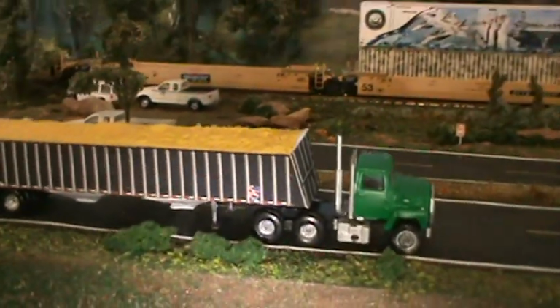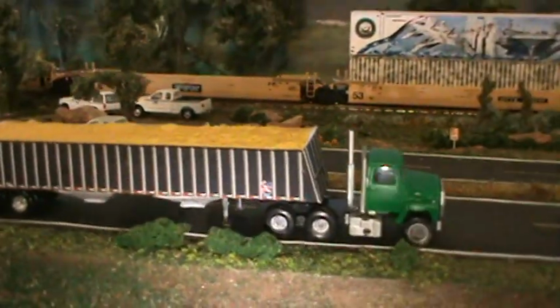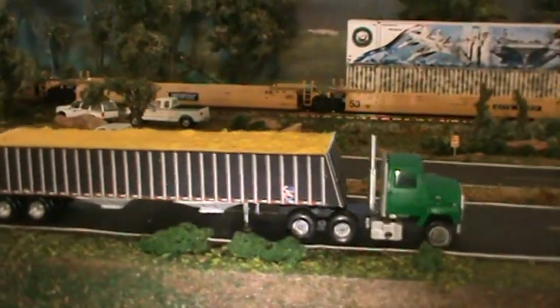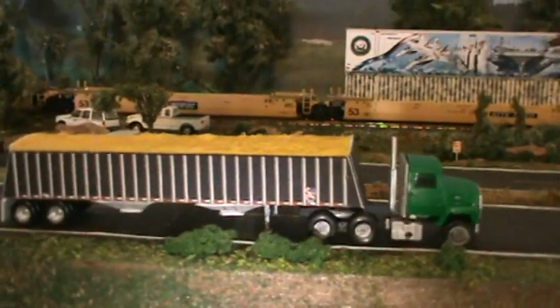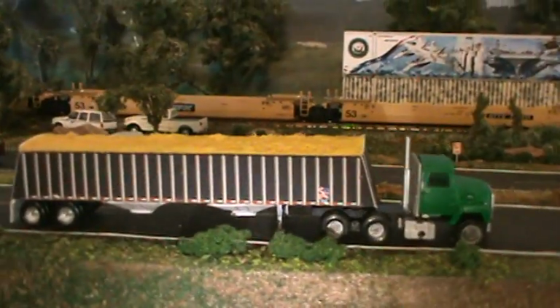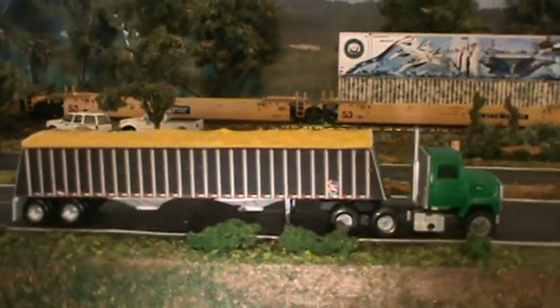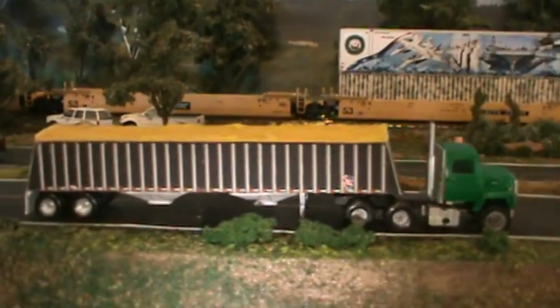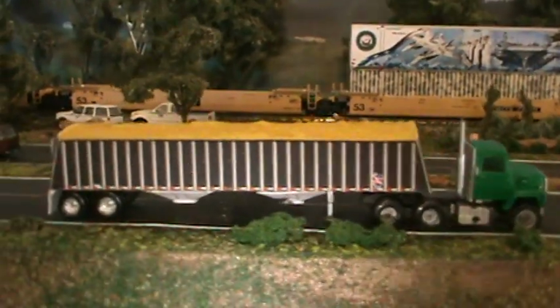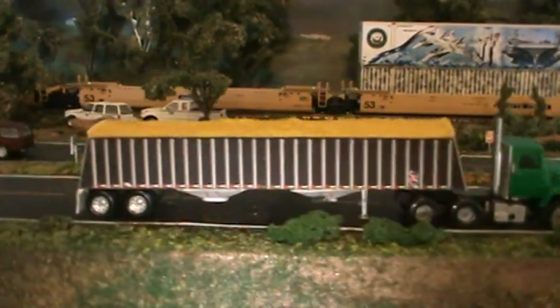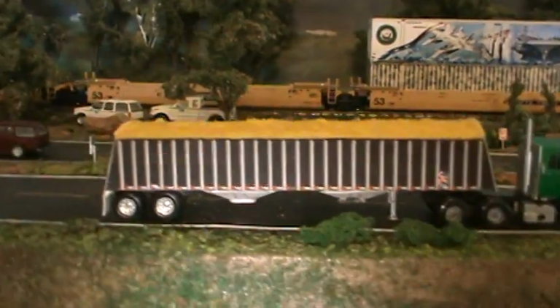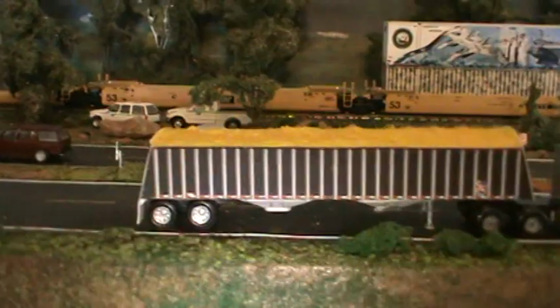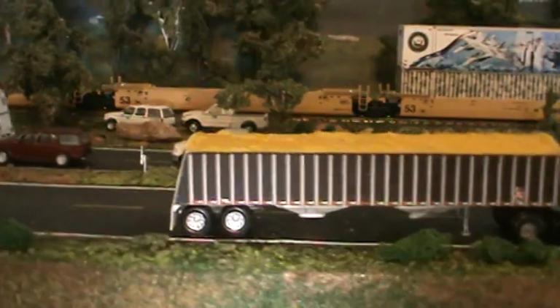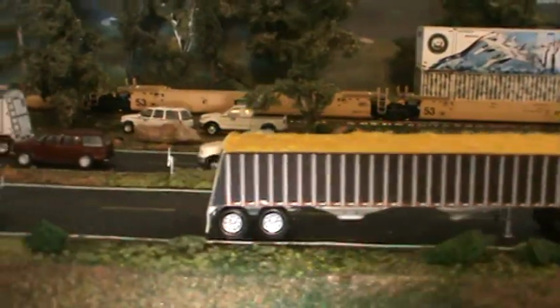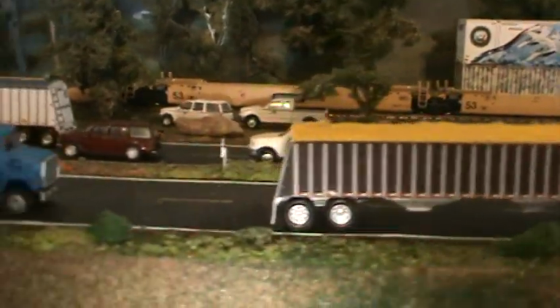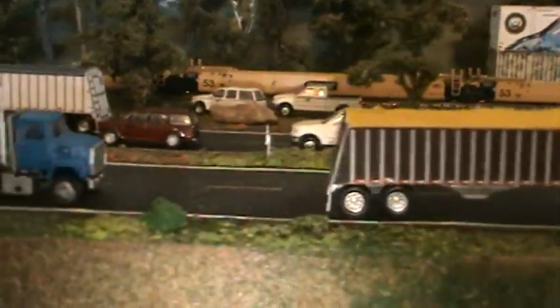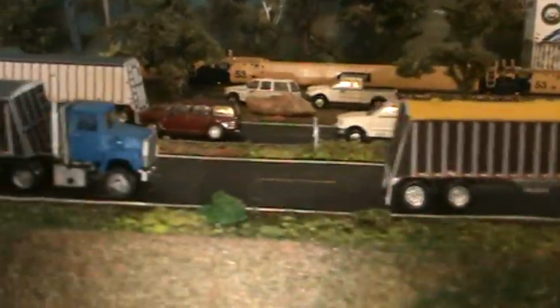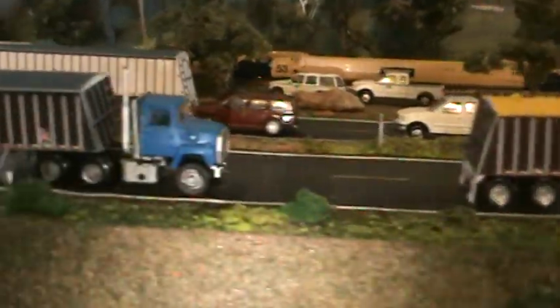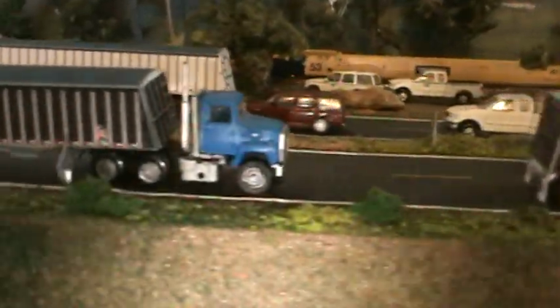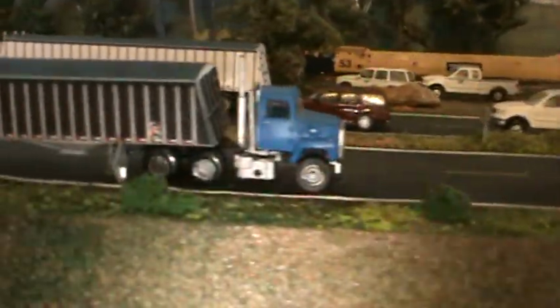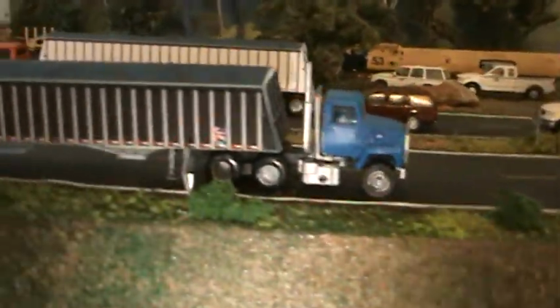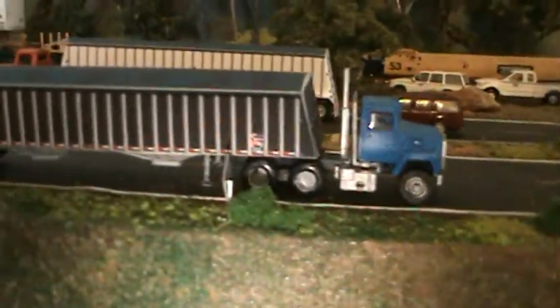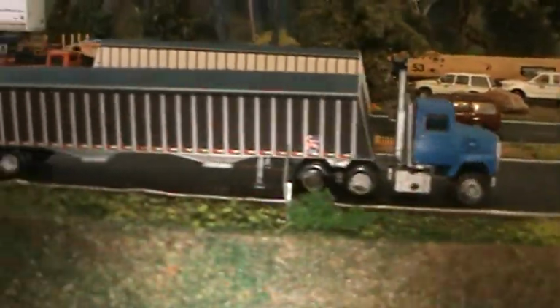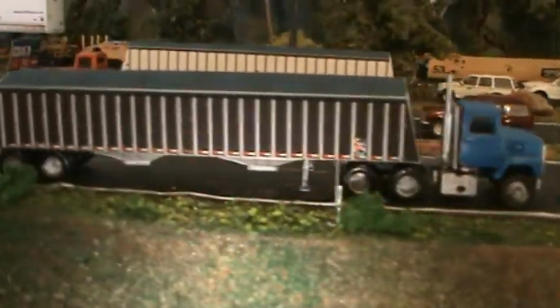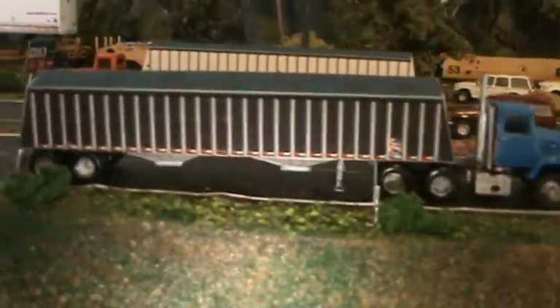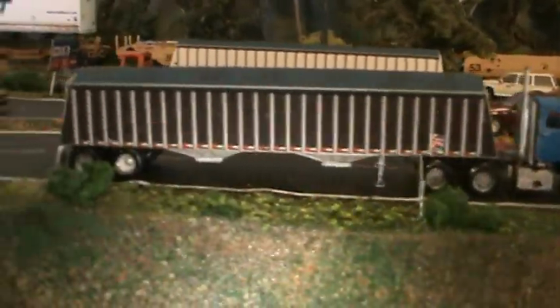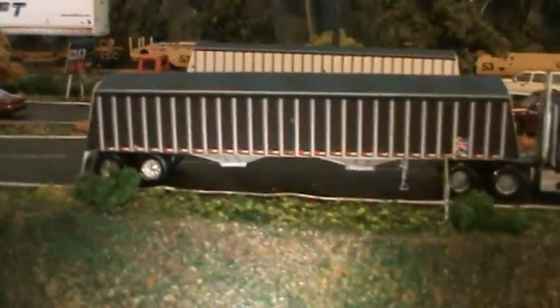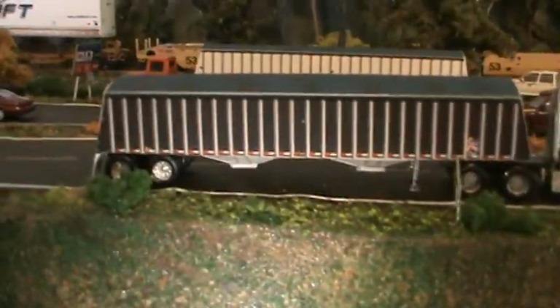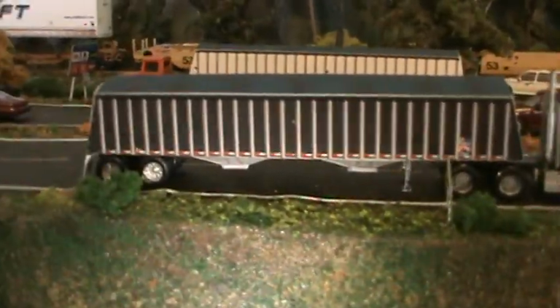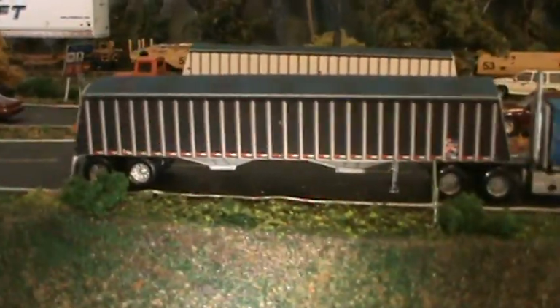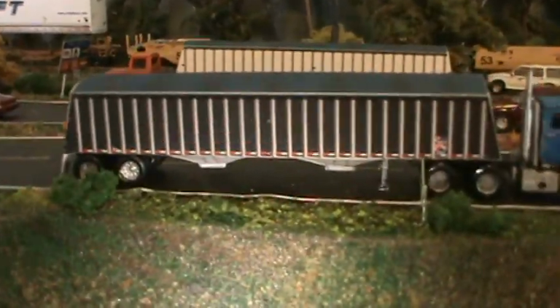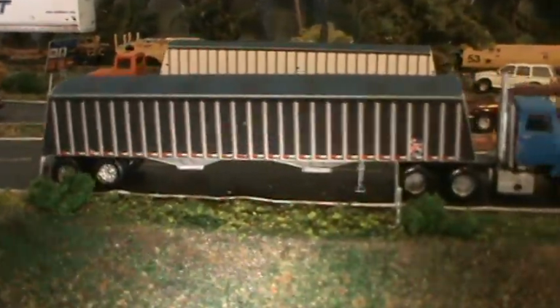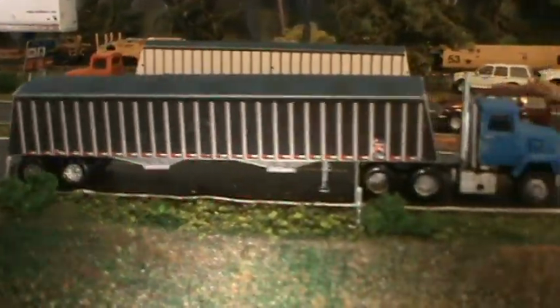And as you can see, there's a lot of detail on these two — a lot of detail. Fantastic looking trailers.